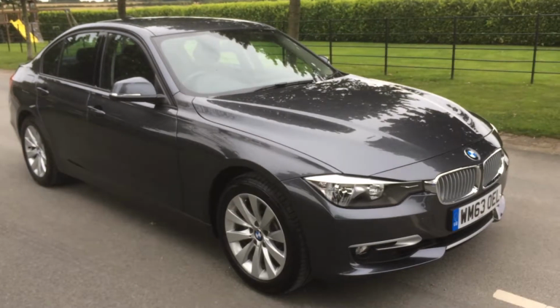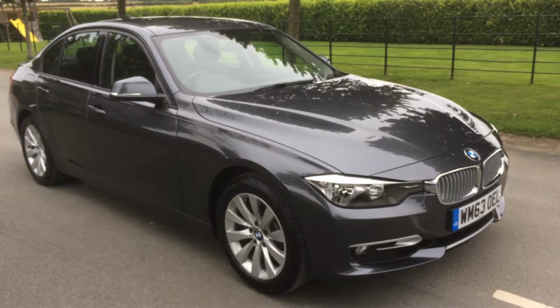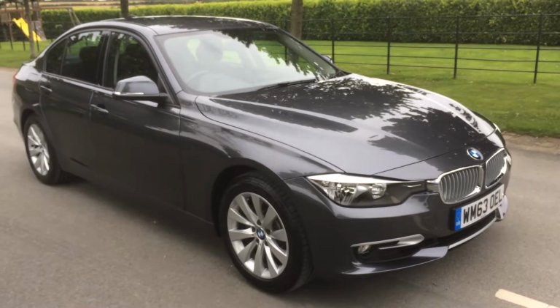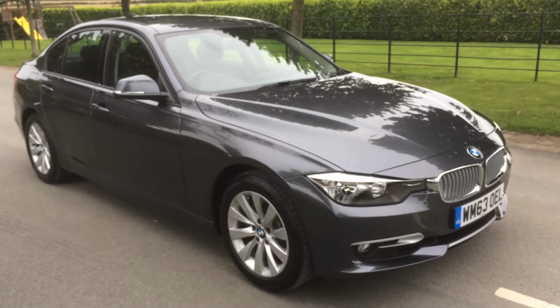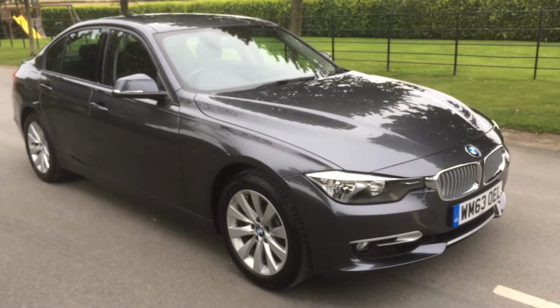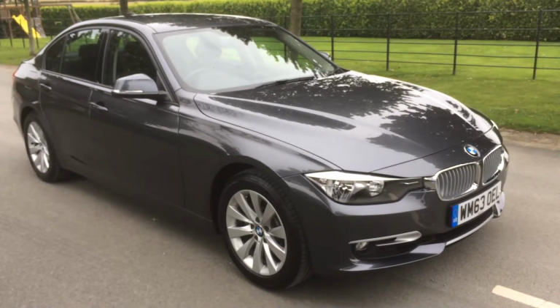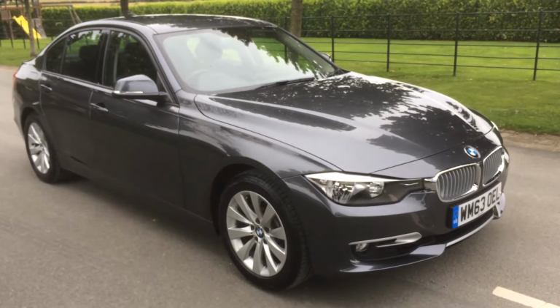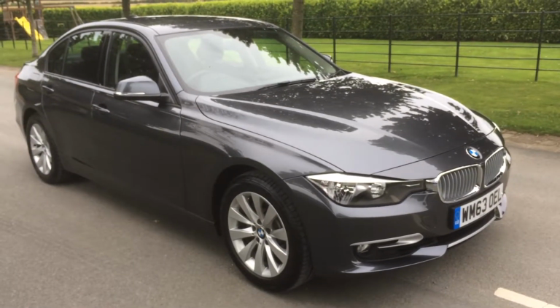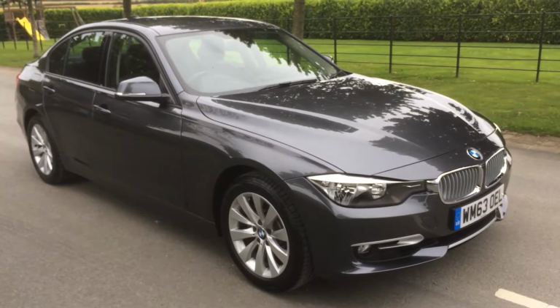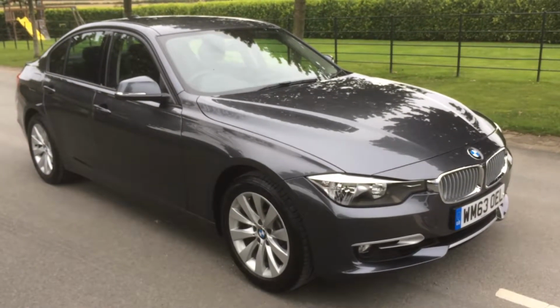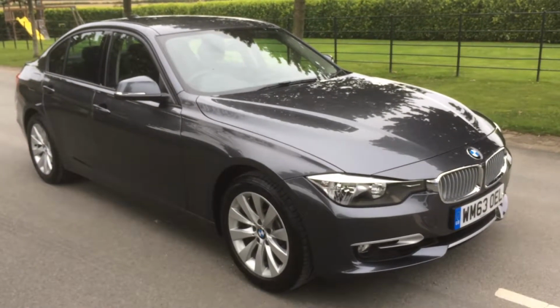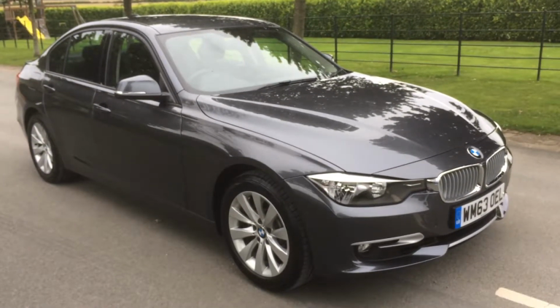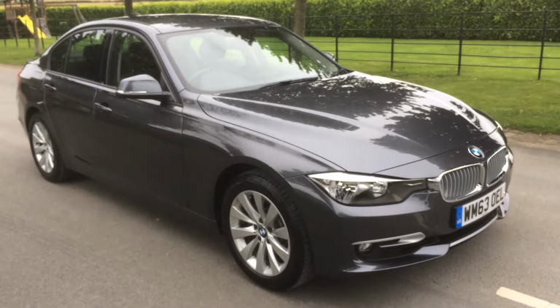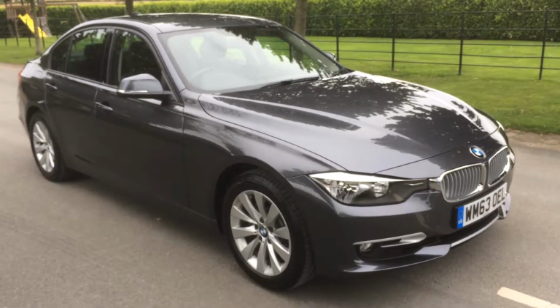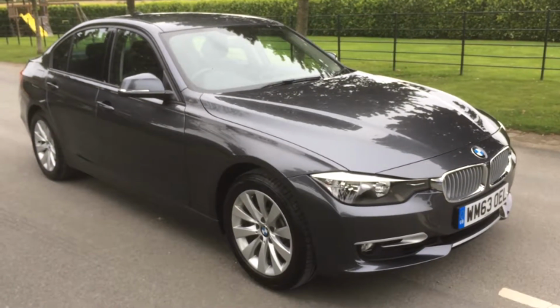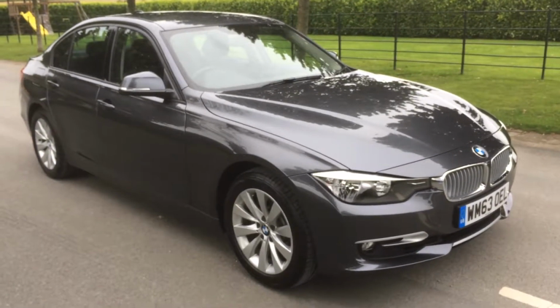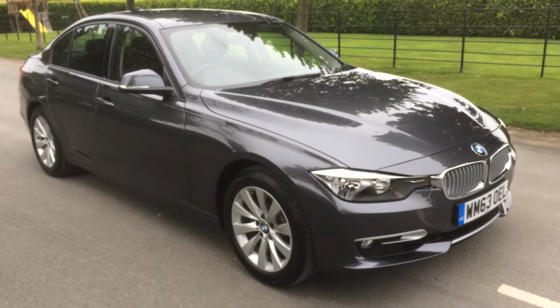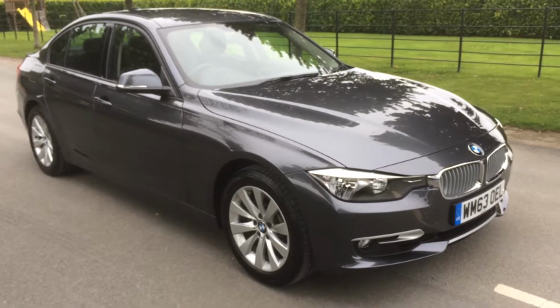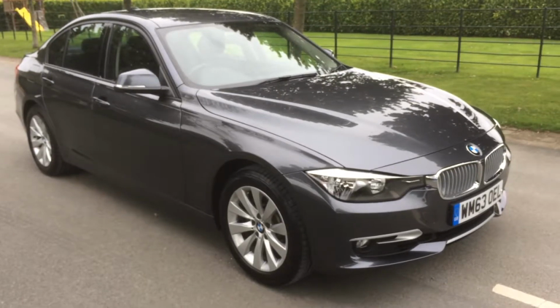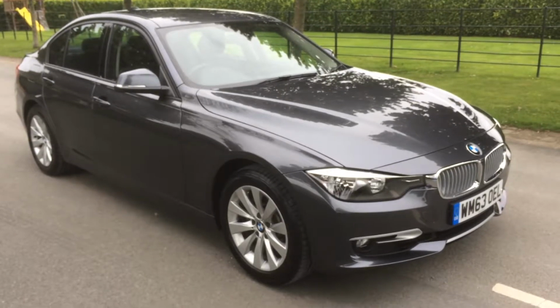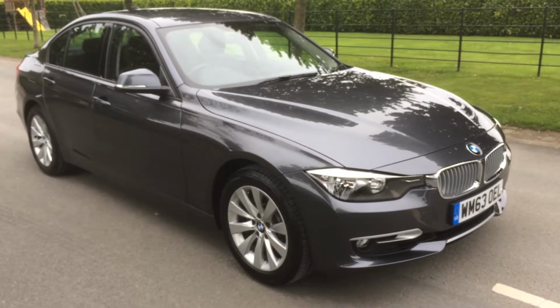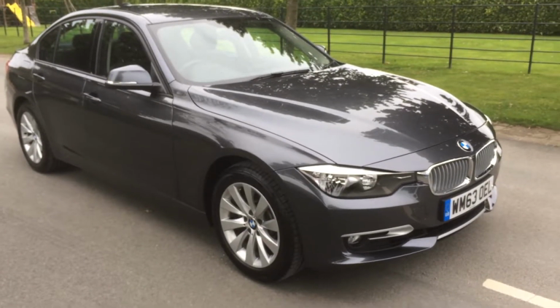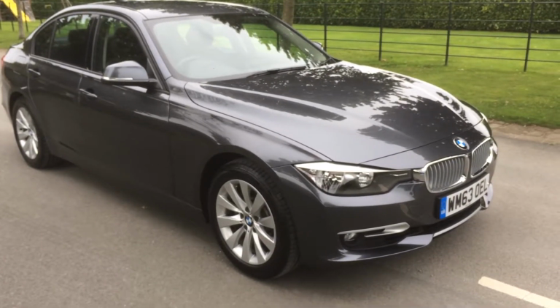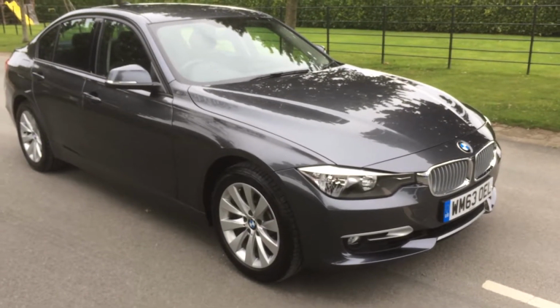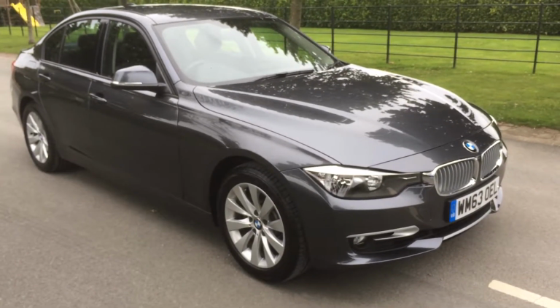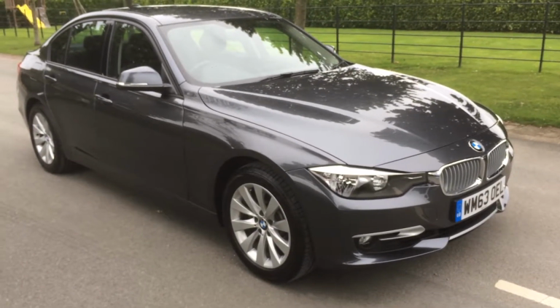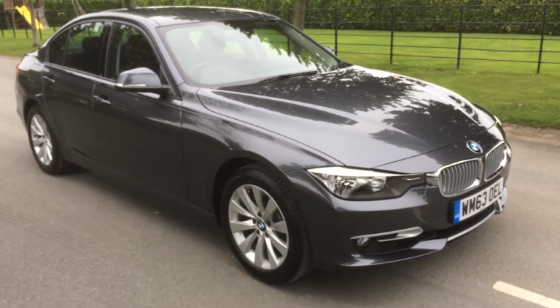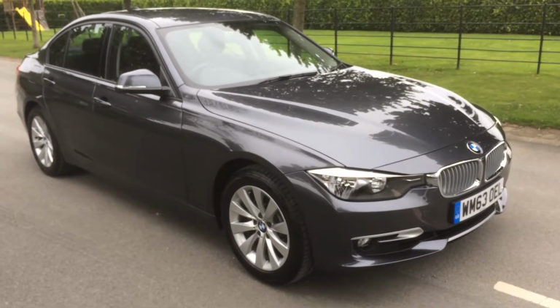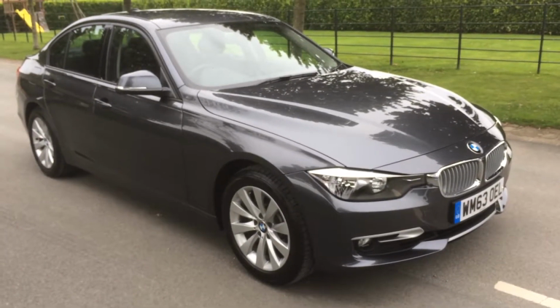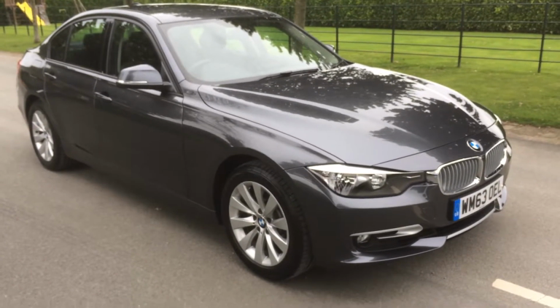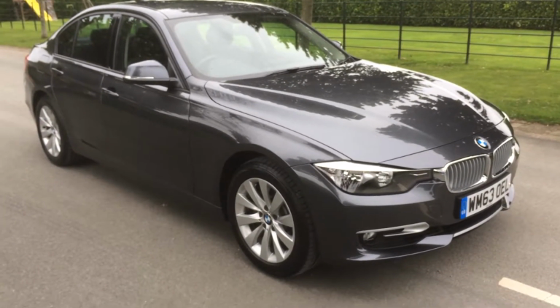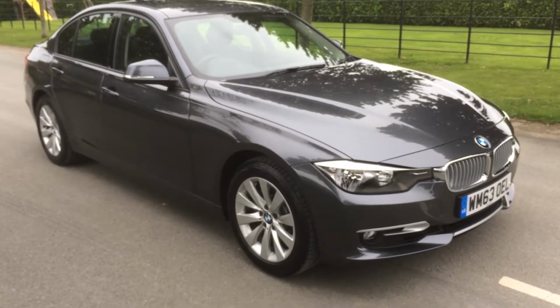Welcome to Damon Cars. We've got a lovely BMW 3 Series 325 diesel saloon. This is just a short video to show you around the car in a bit more detail.